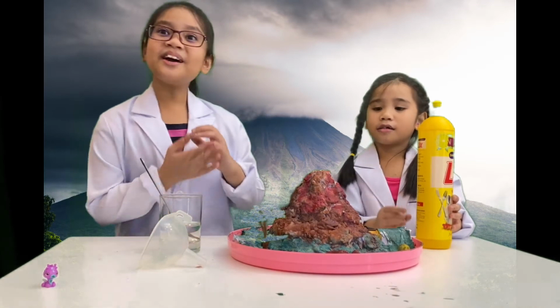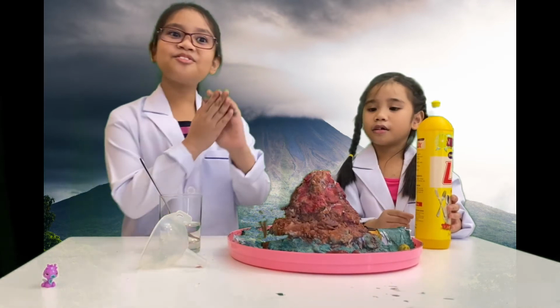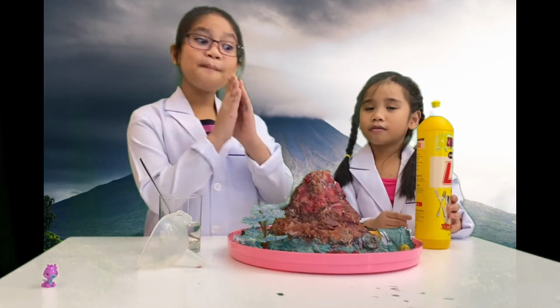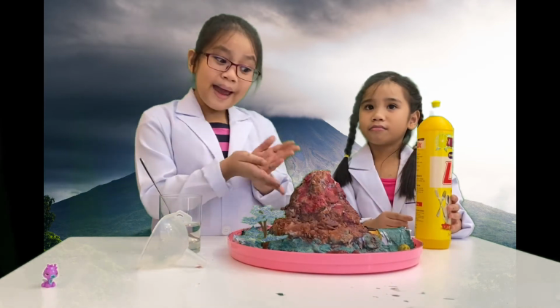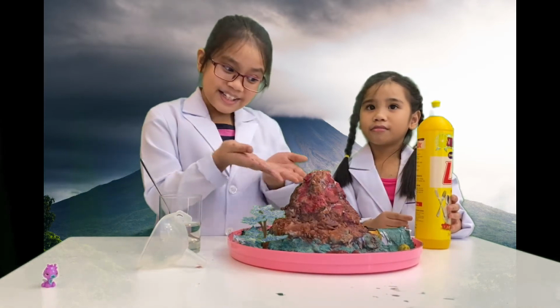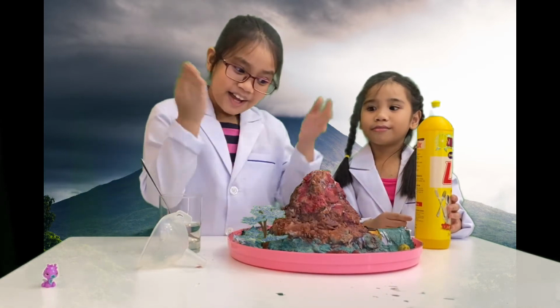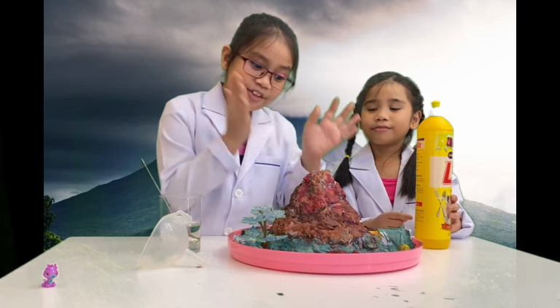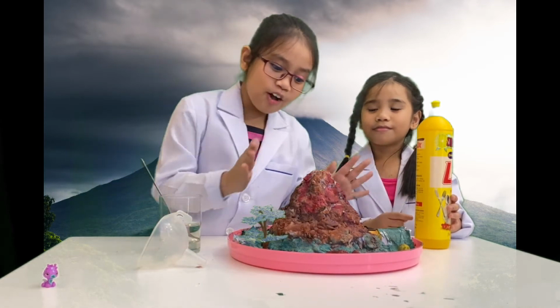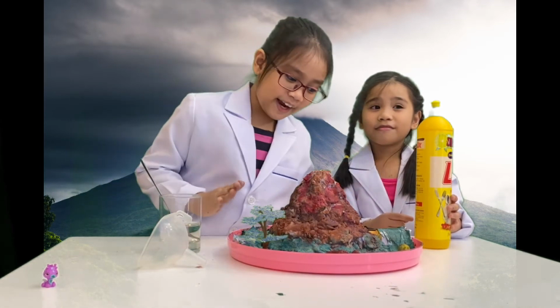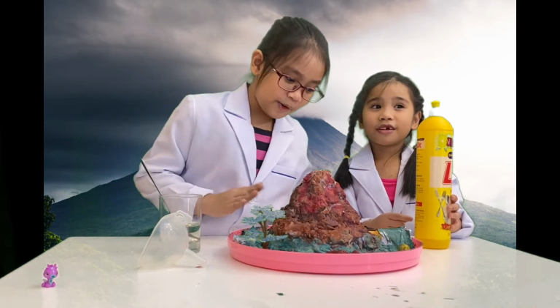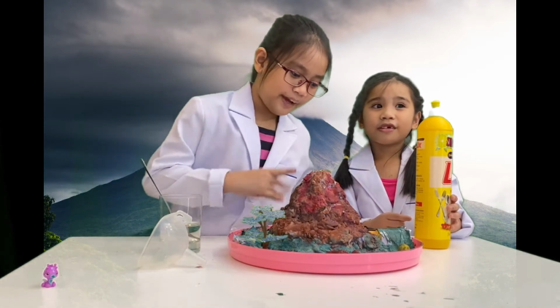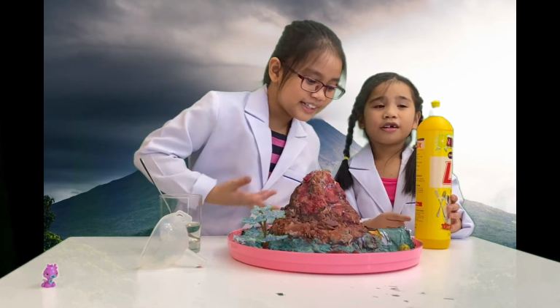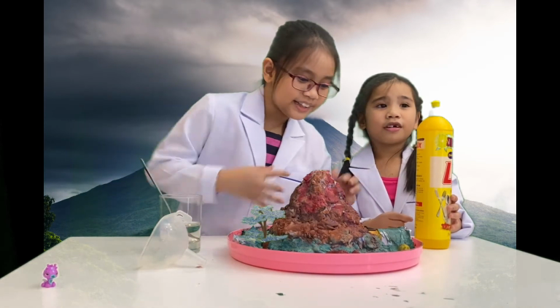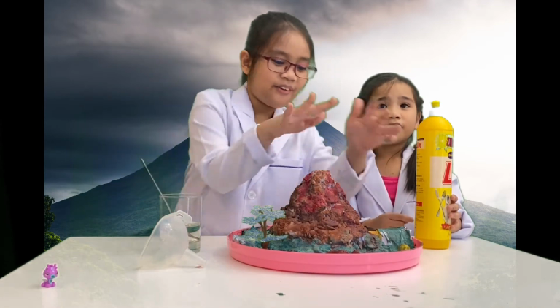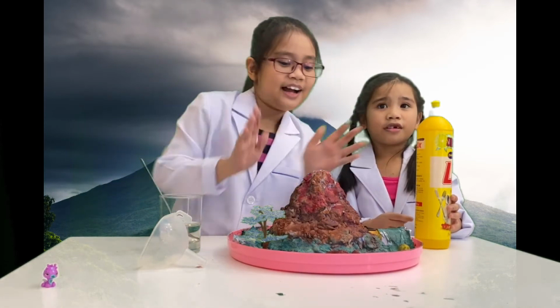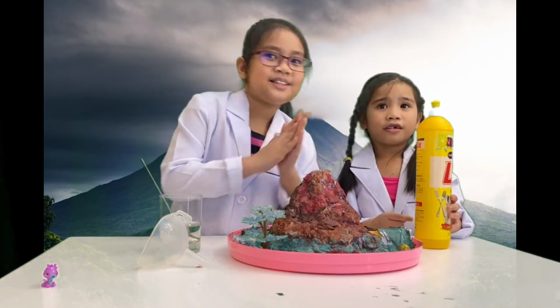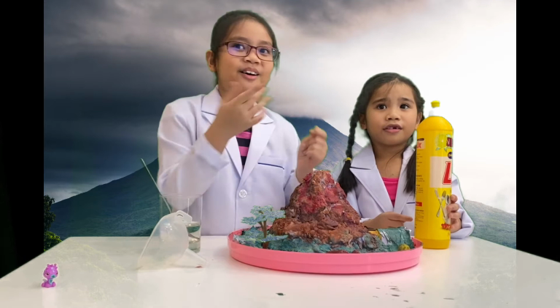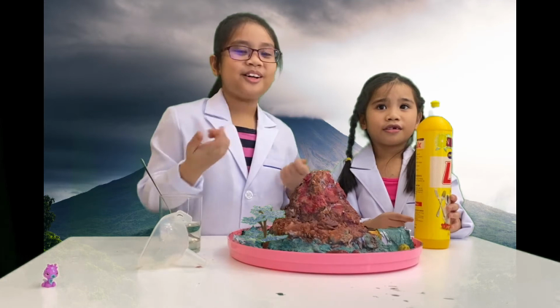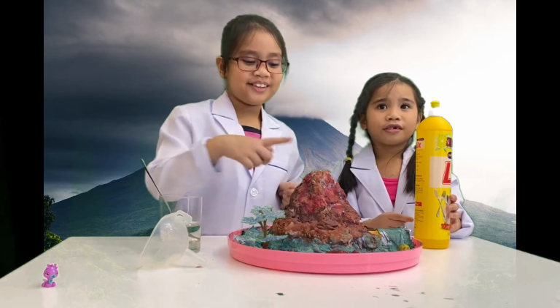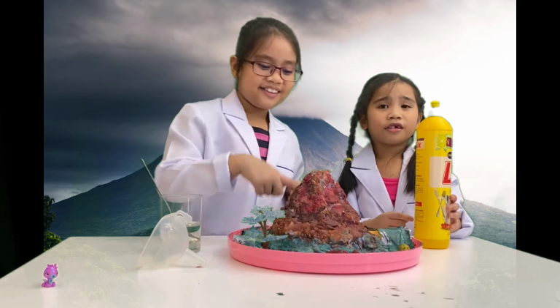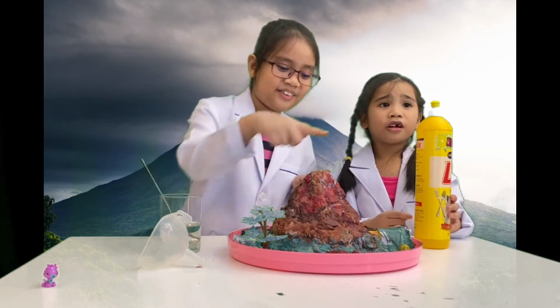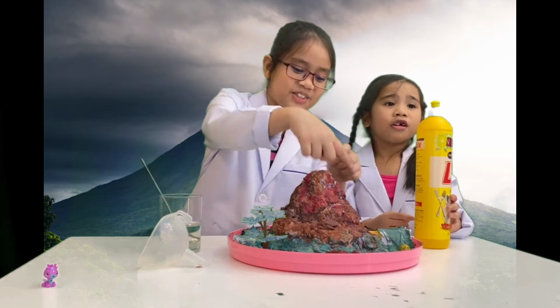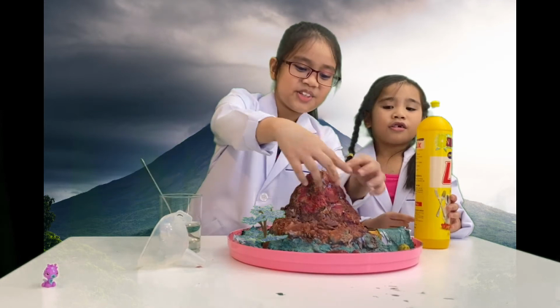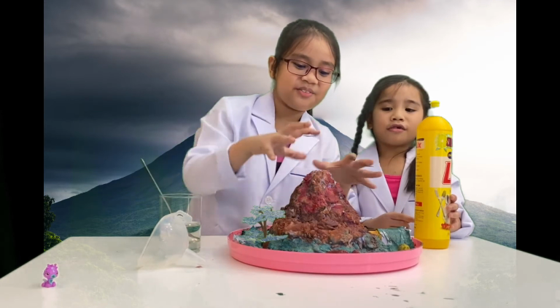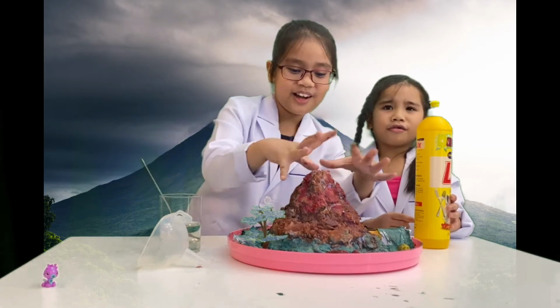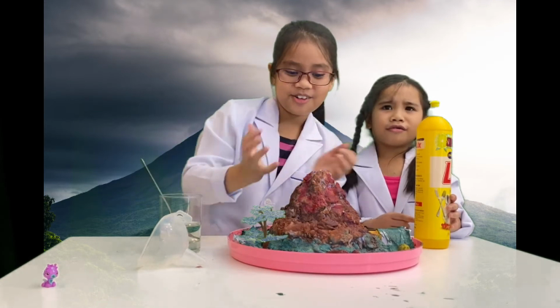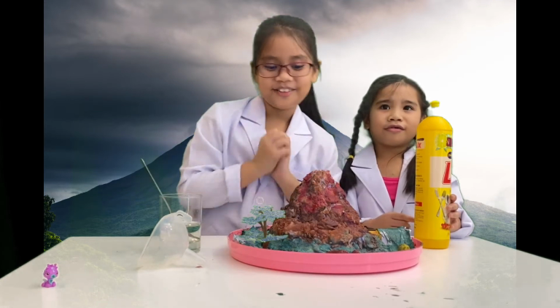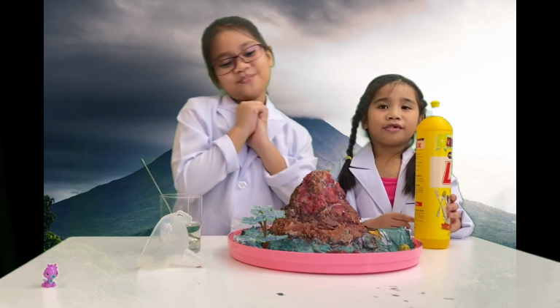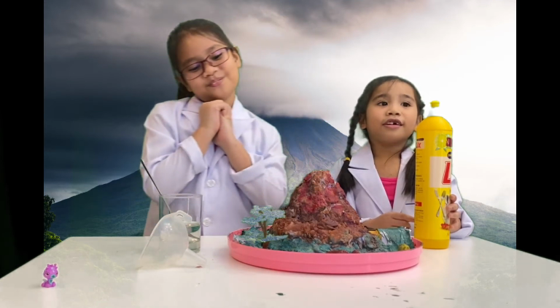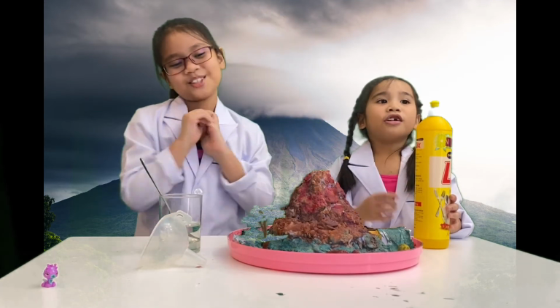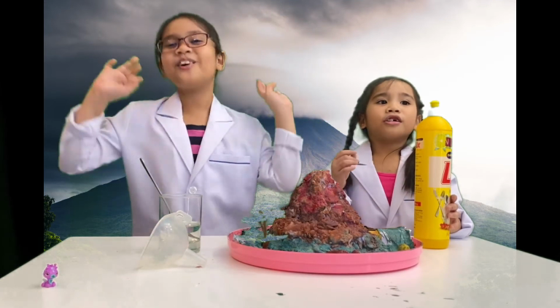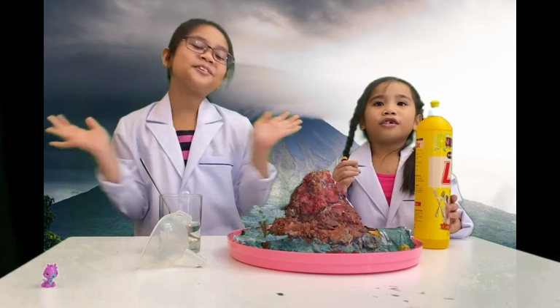We have made the volcano — painted the grass, the lava, and weird streaks of lava. It's wonderful!